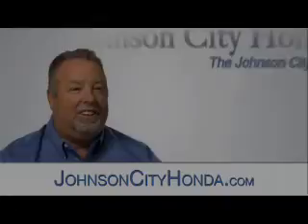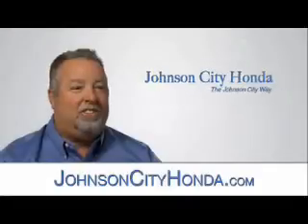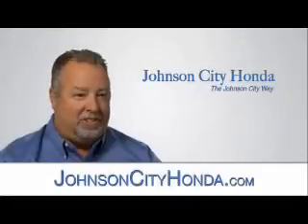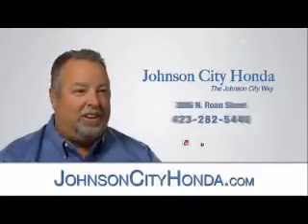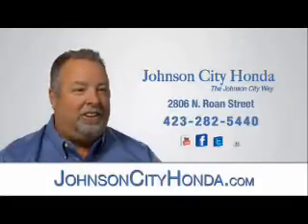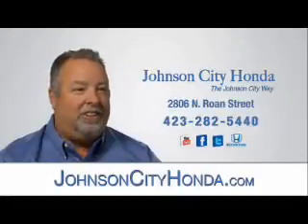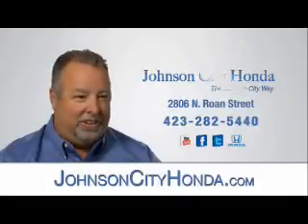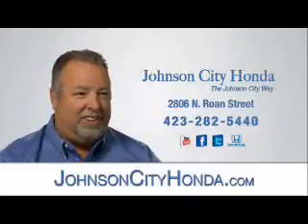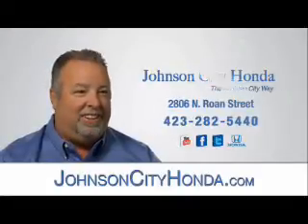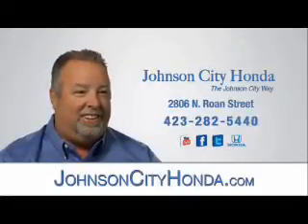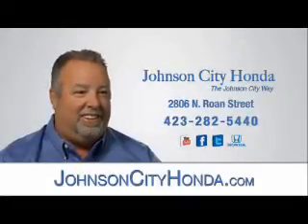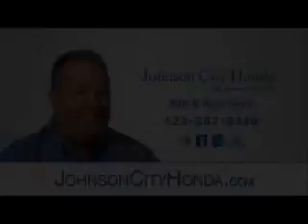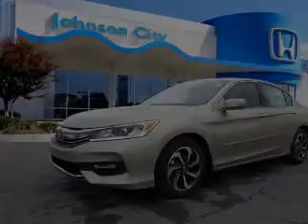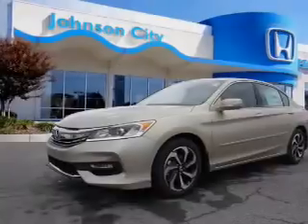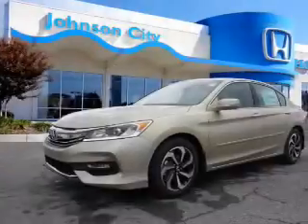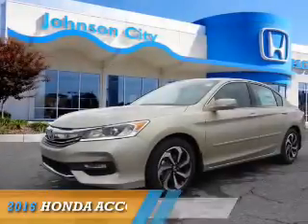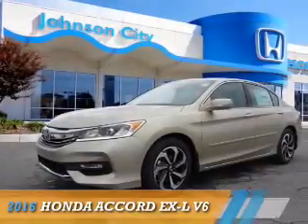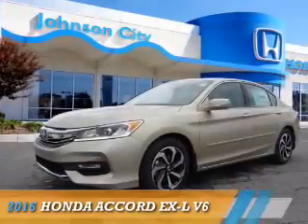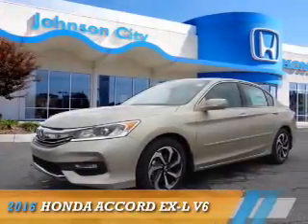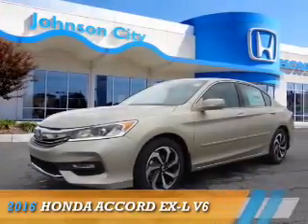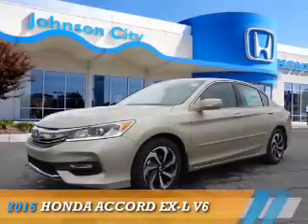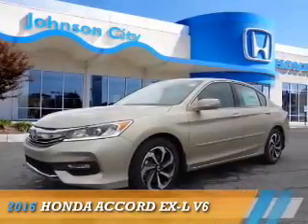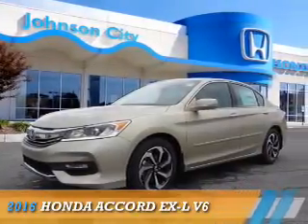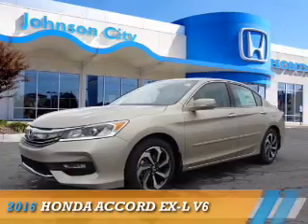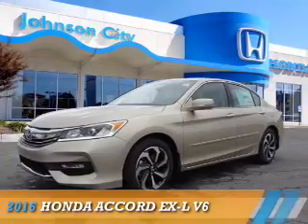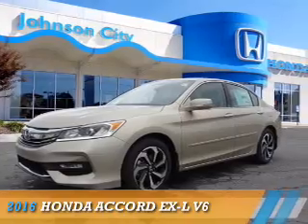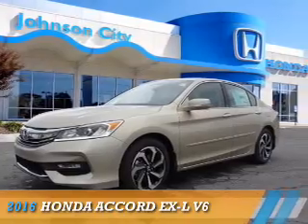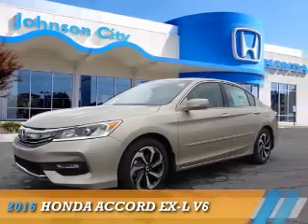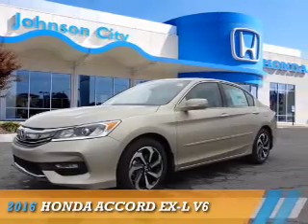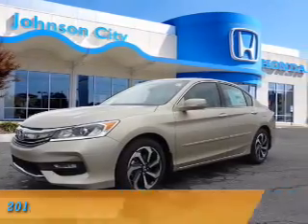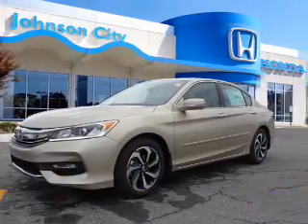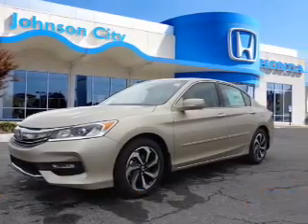Johnson City Honda. Presenting the 2016 Honda Accord.